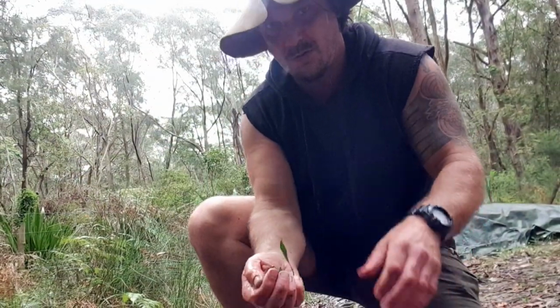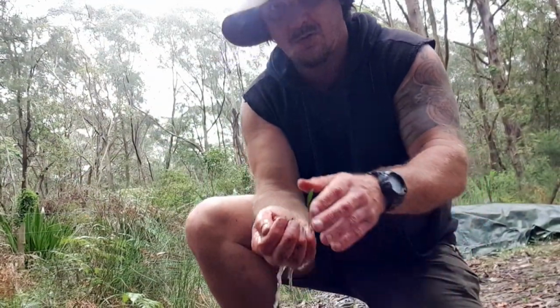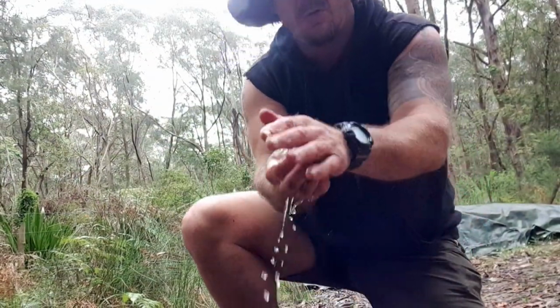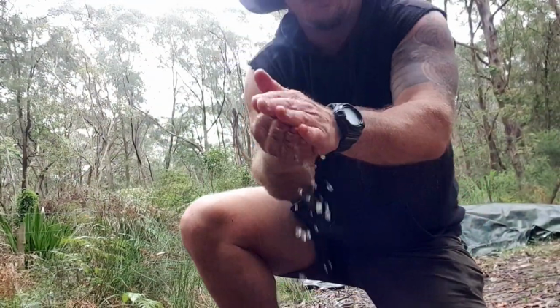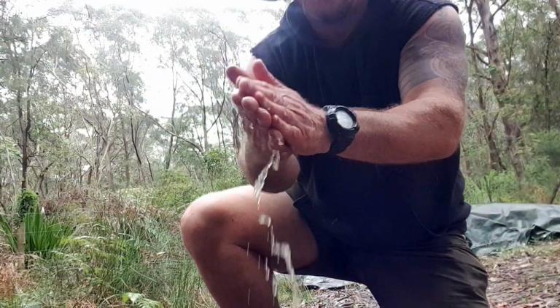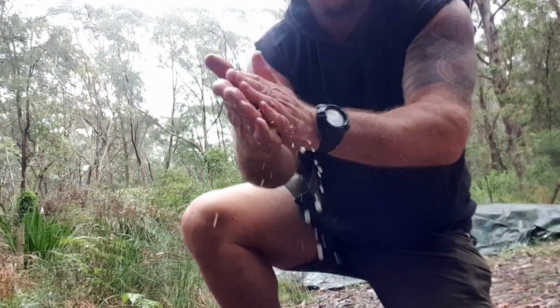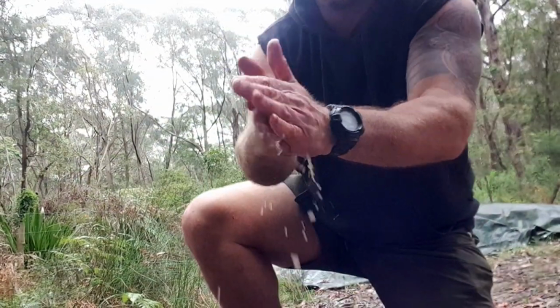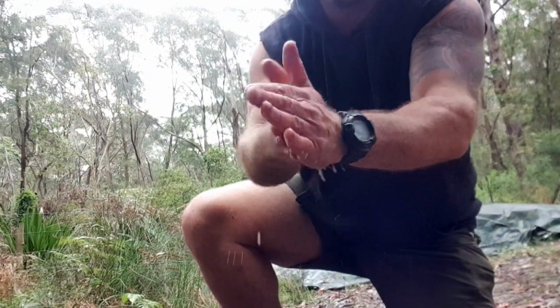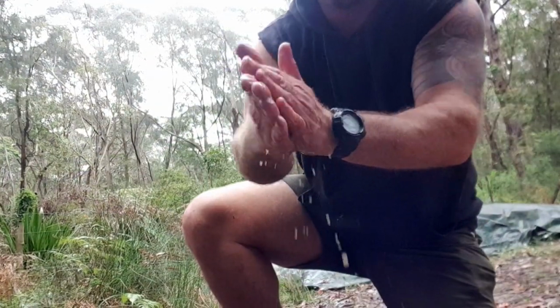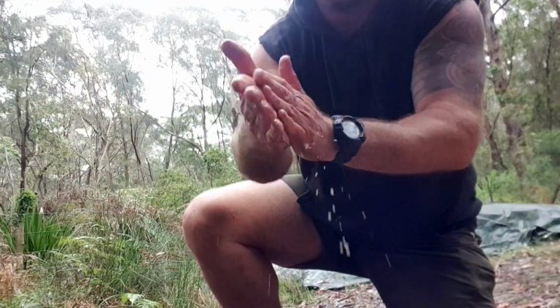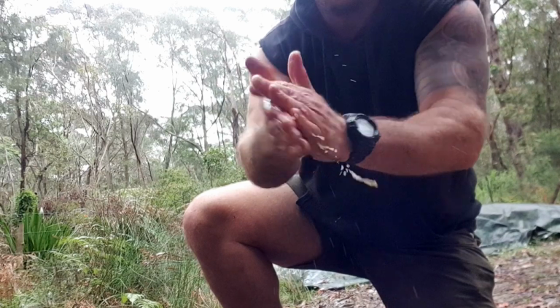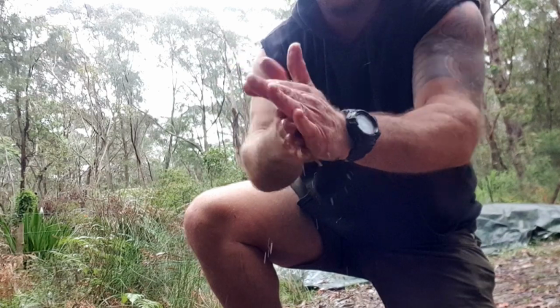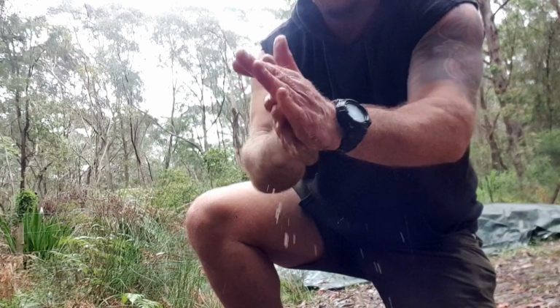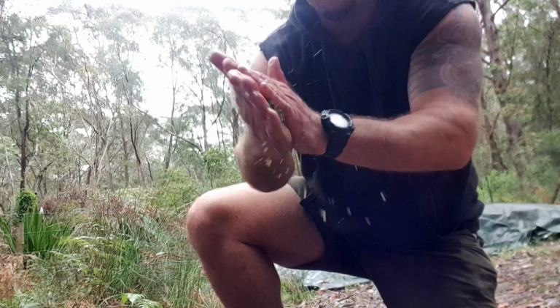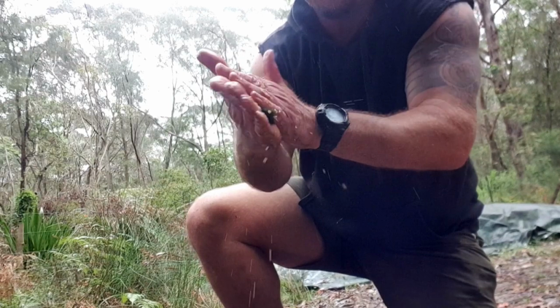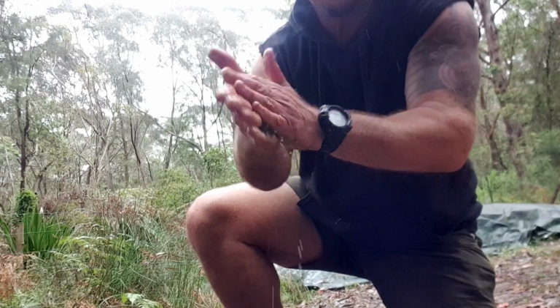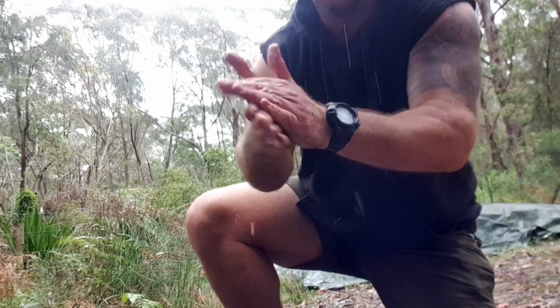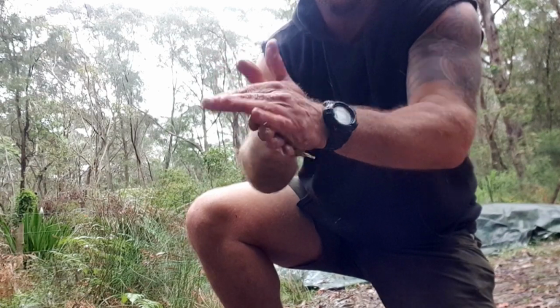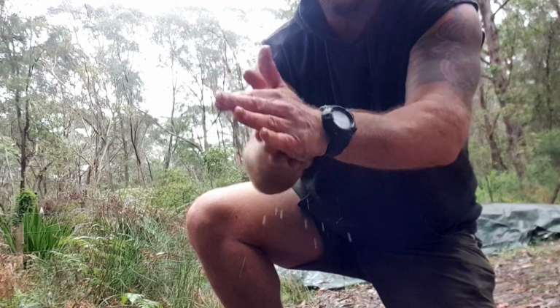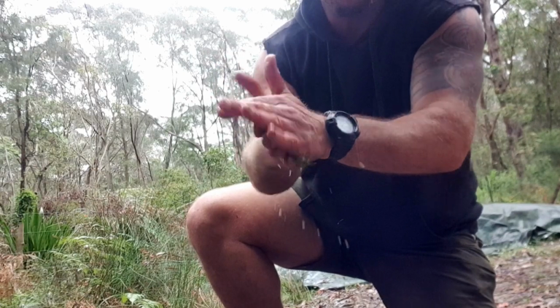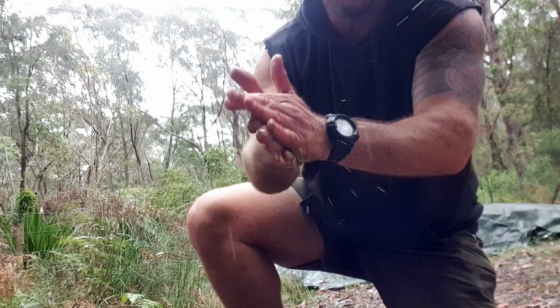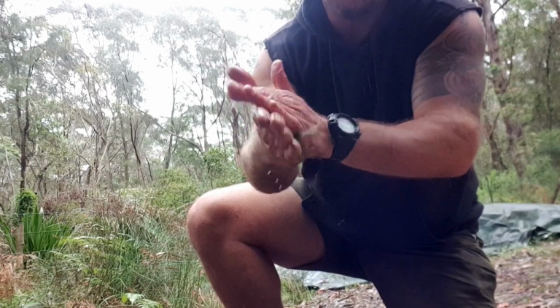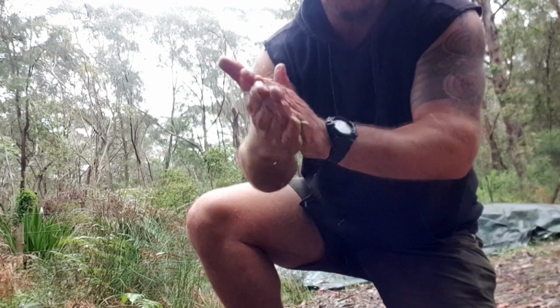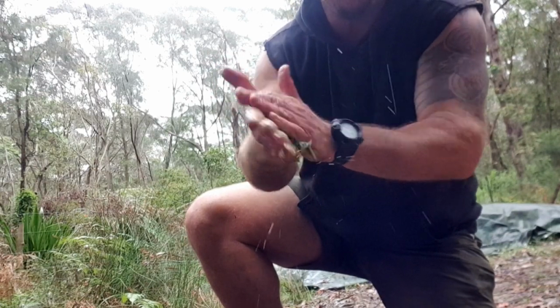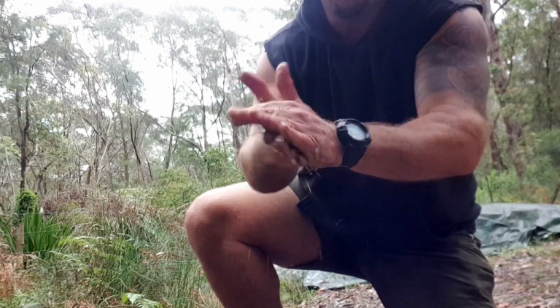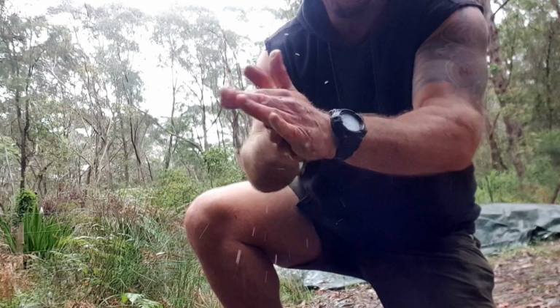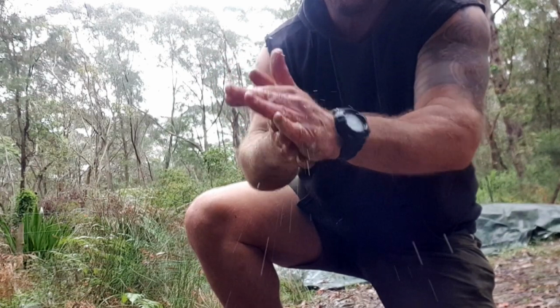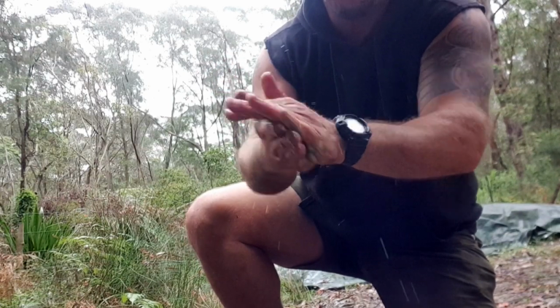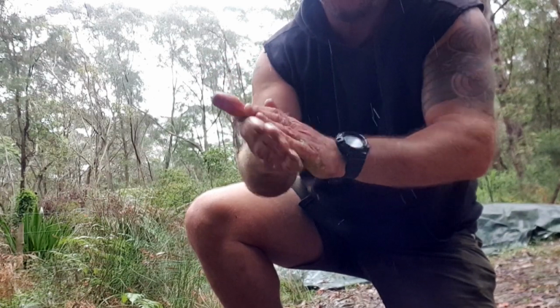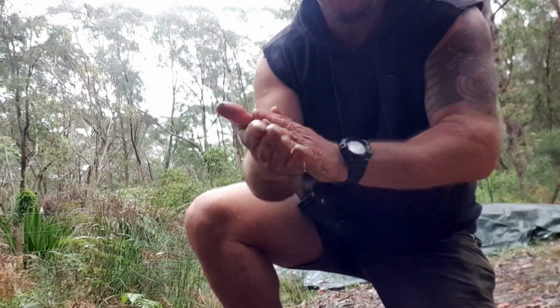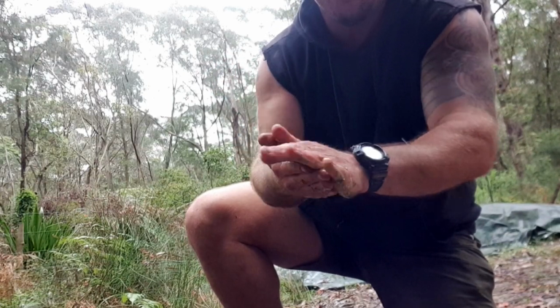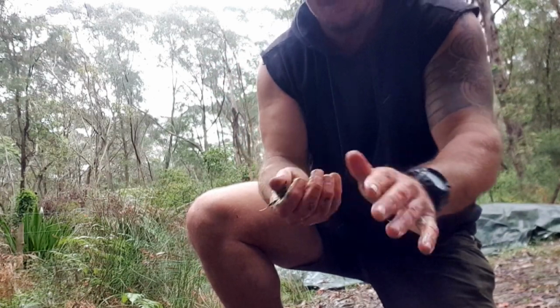To give my hands a wash, I use a bit of Sydney Golden Wattle, or Acacia Longifolia. Around here we call it bush soap.